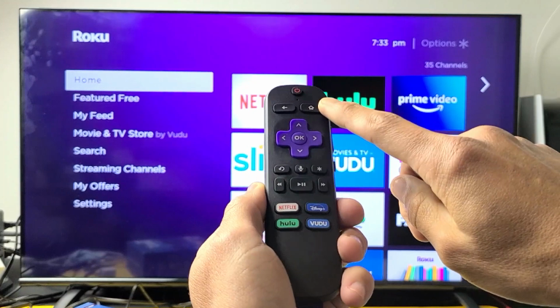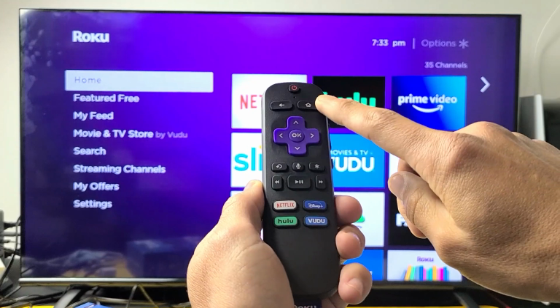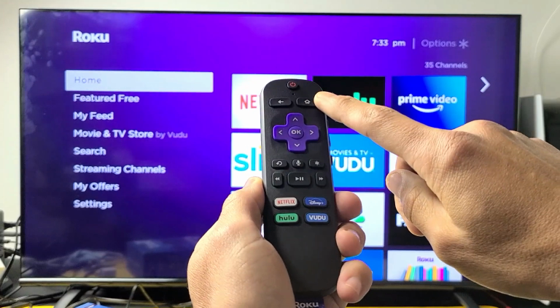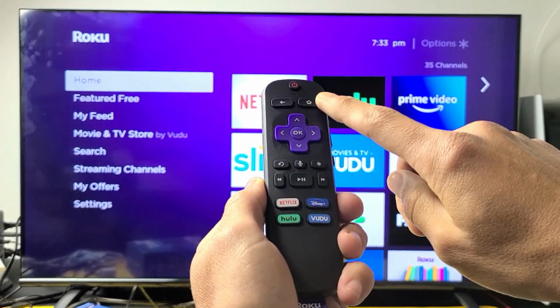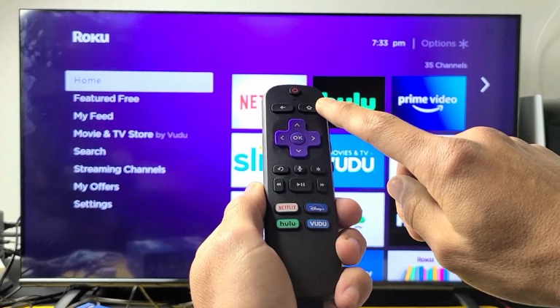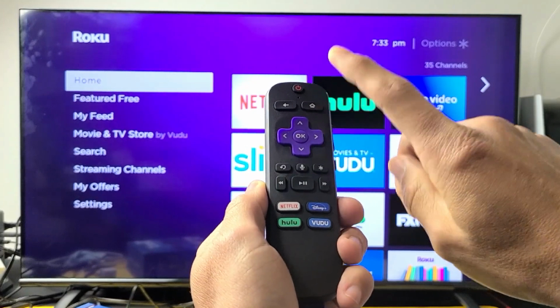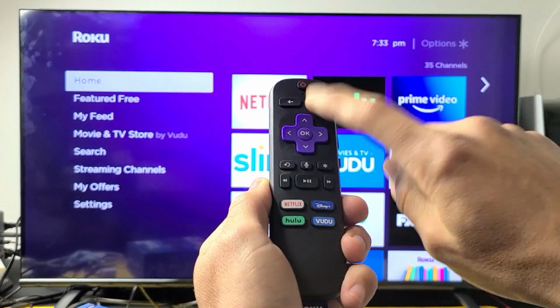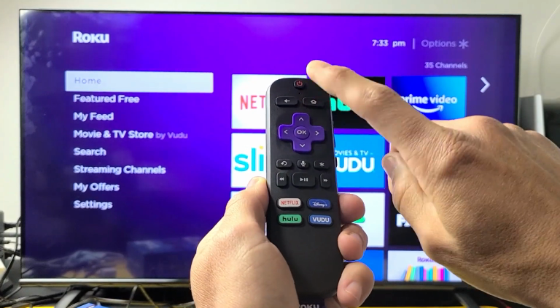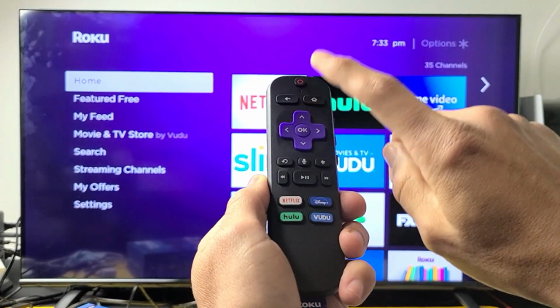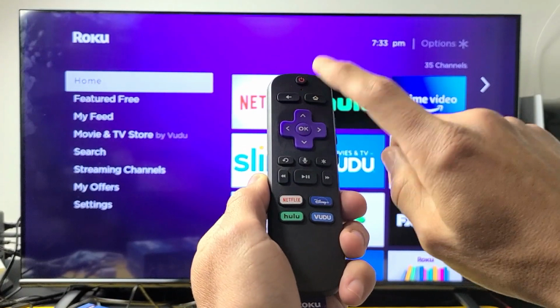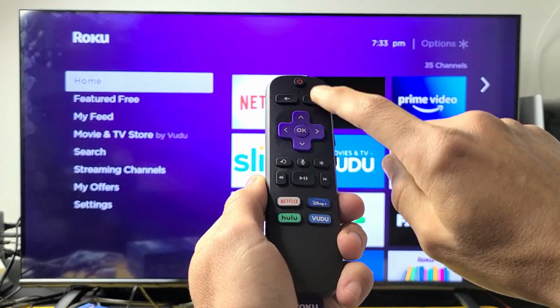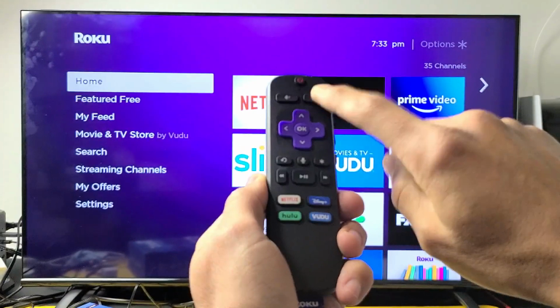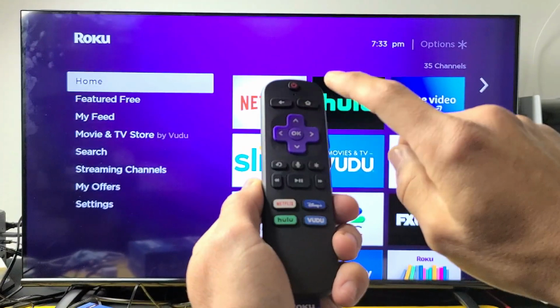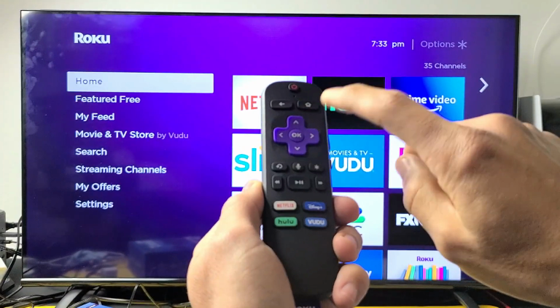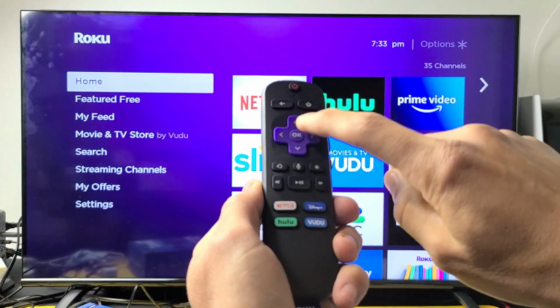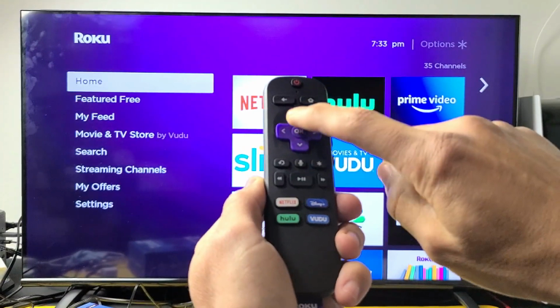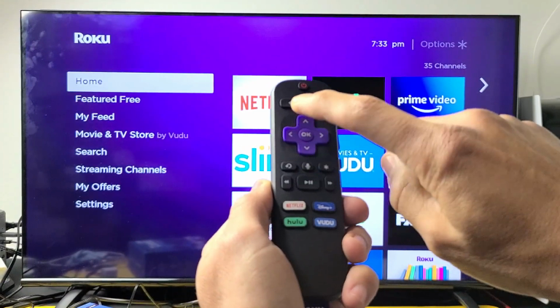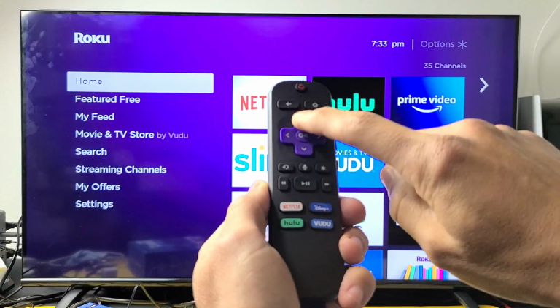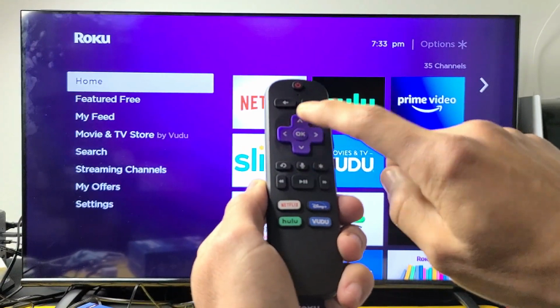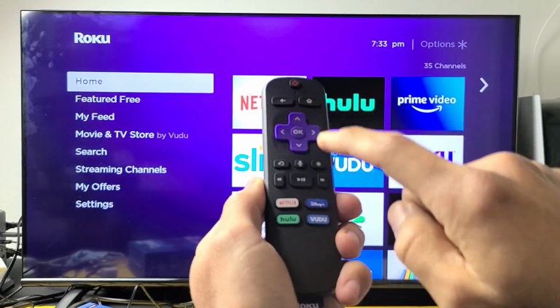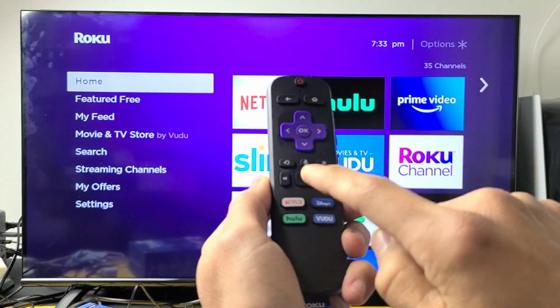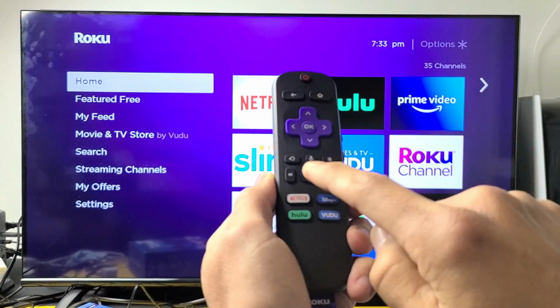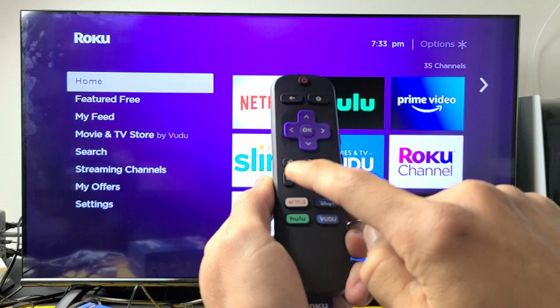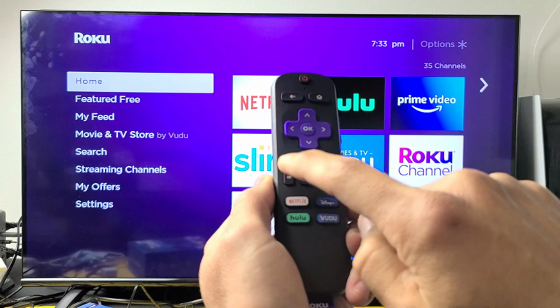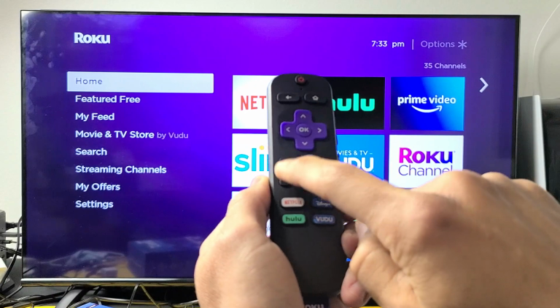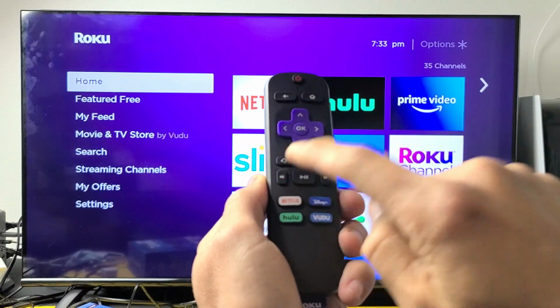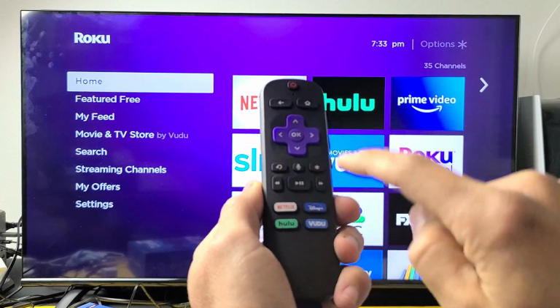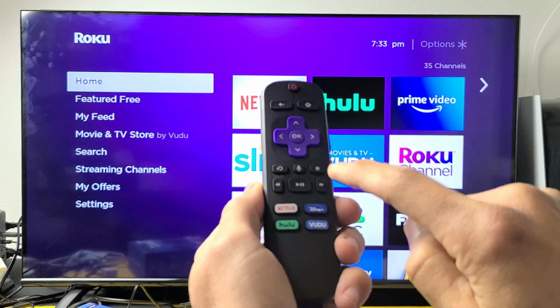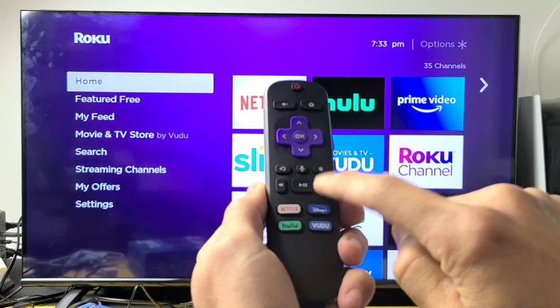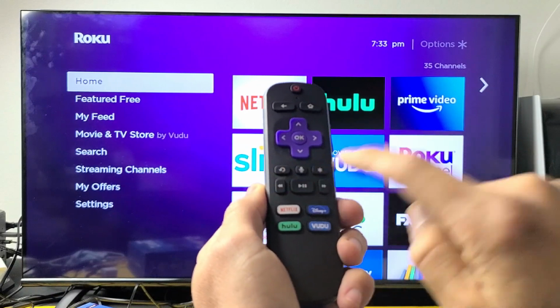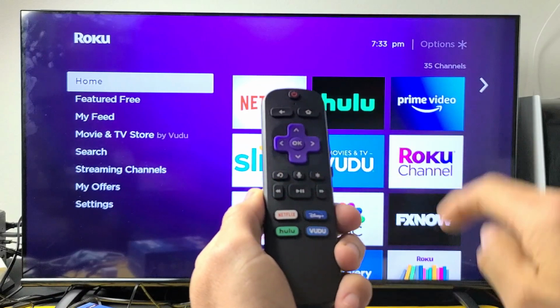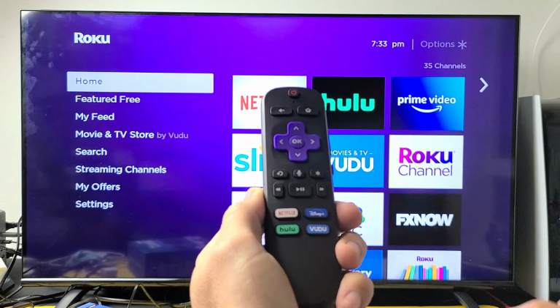You want to hit the home button five times — one, two, three, four, five — then up once, rewind twice, and fast forward twice.